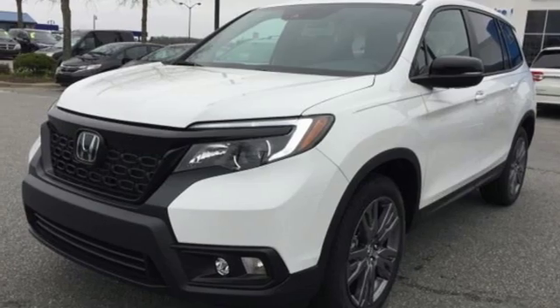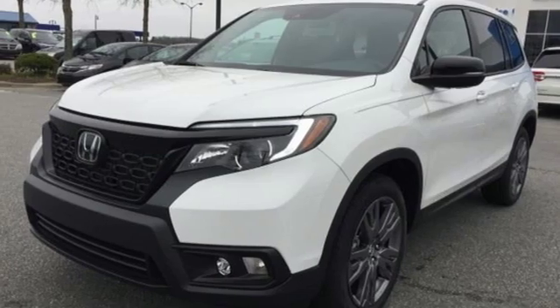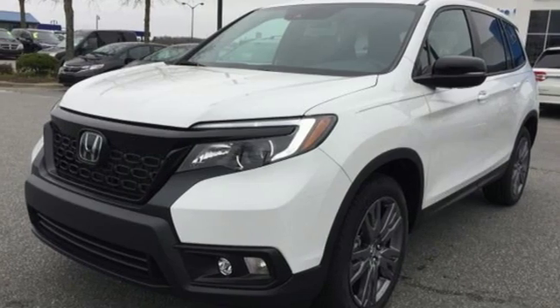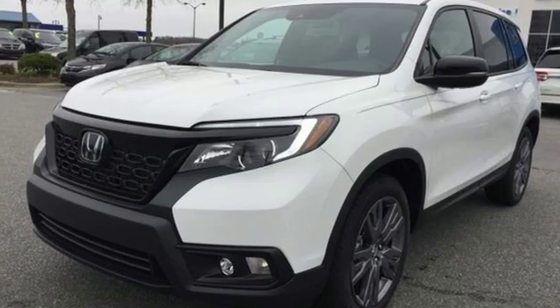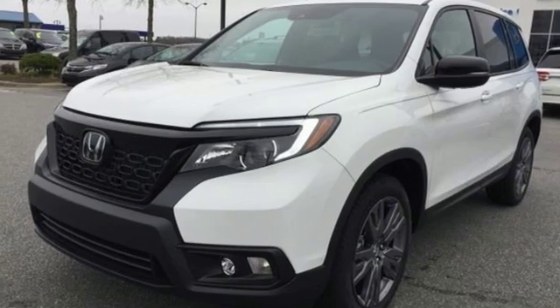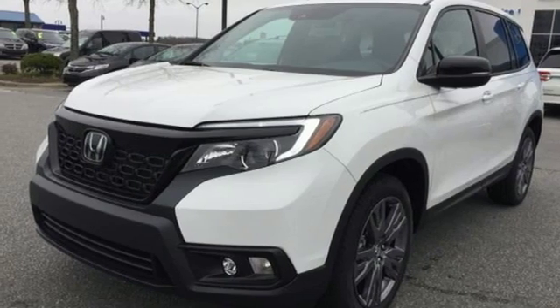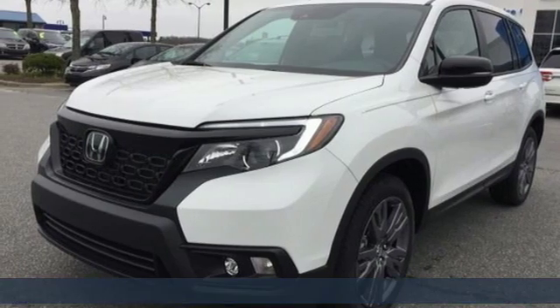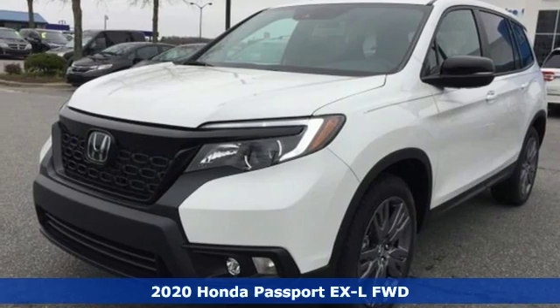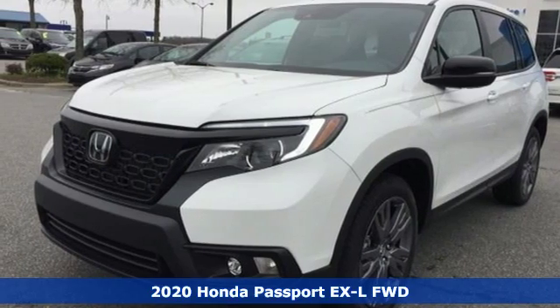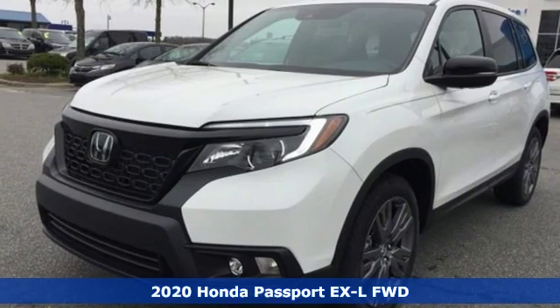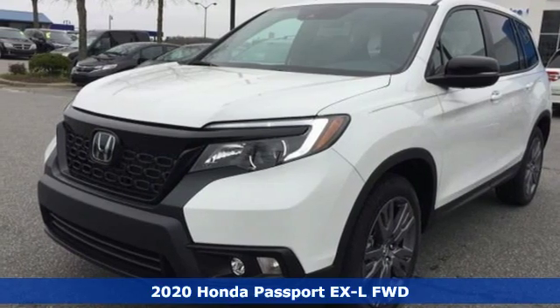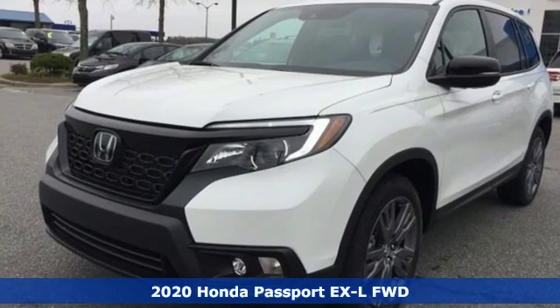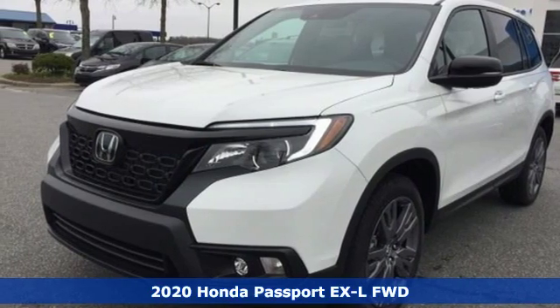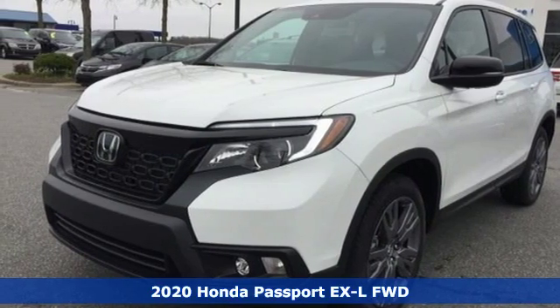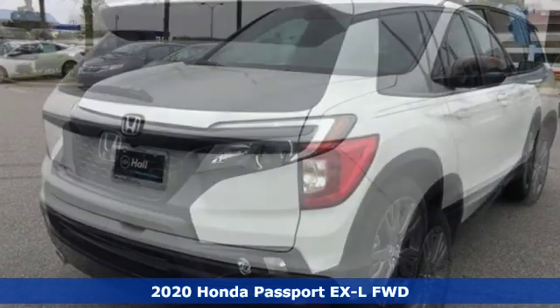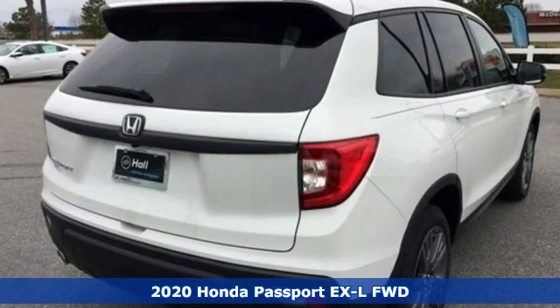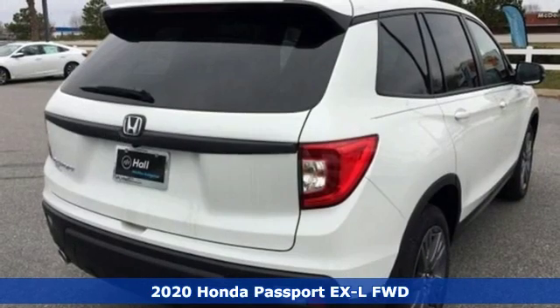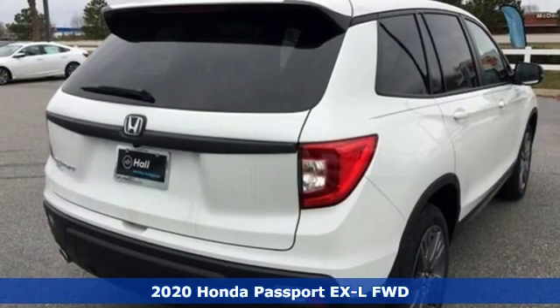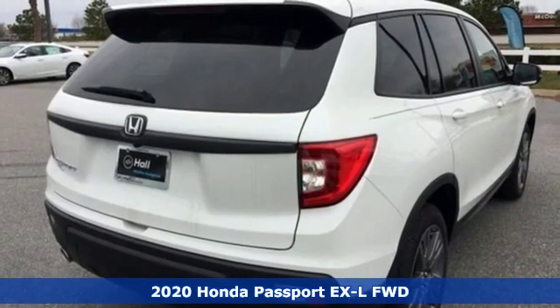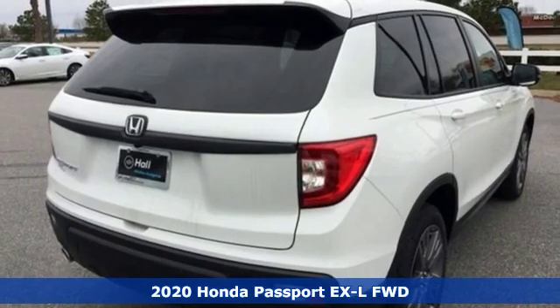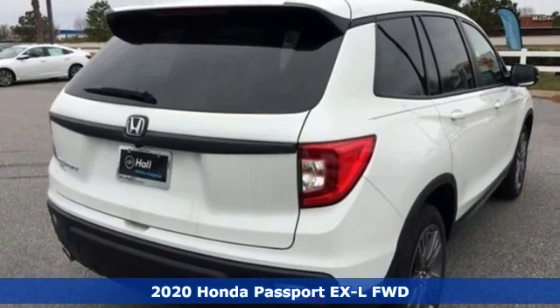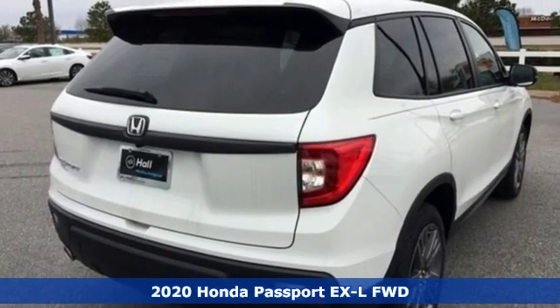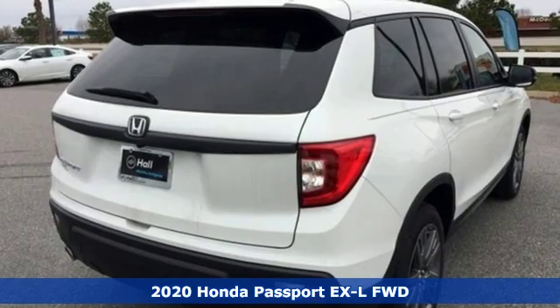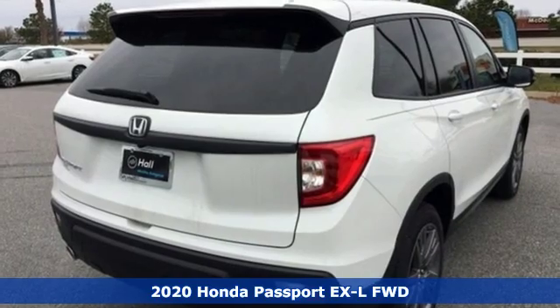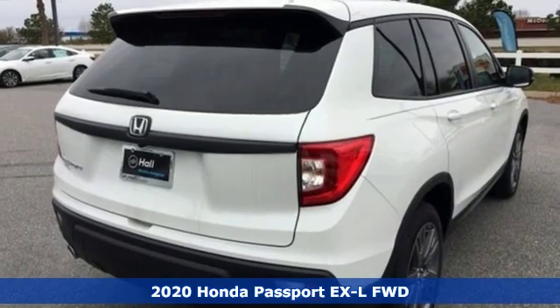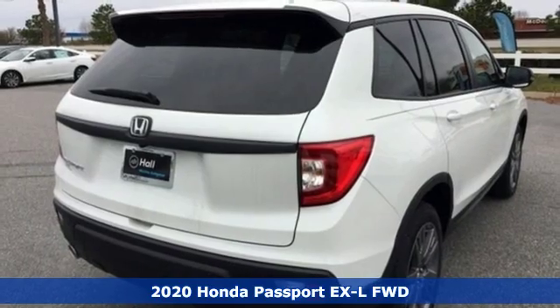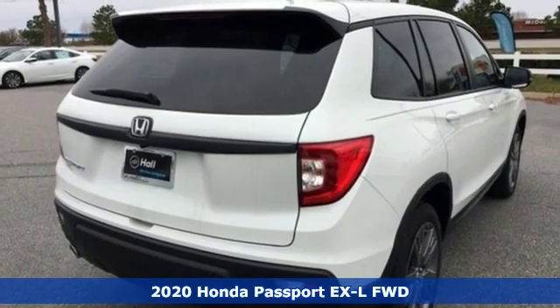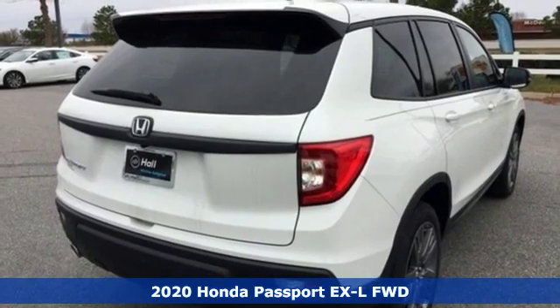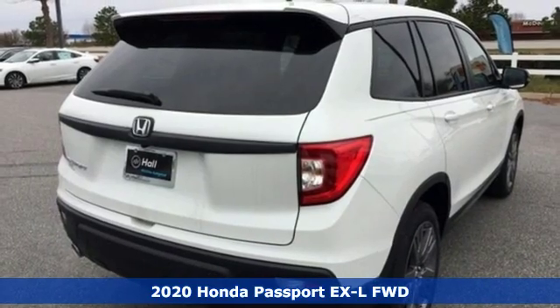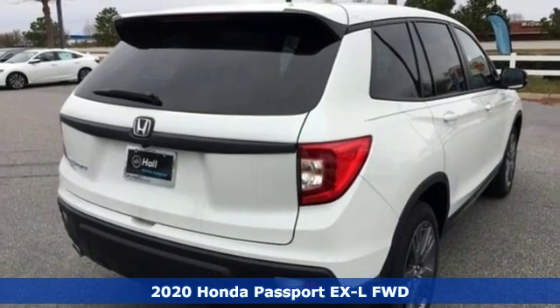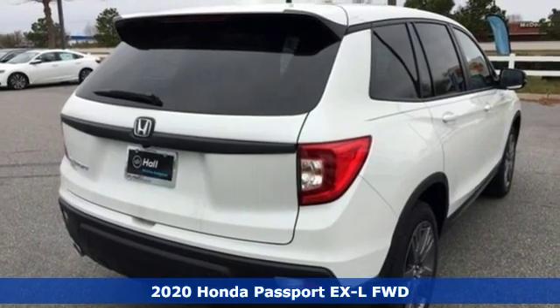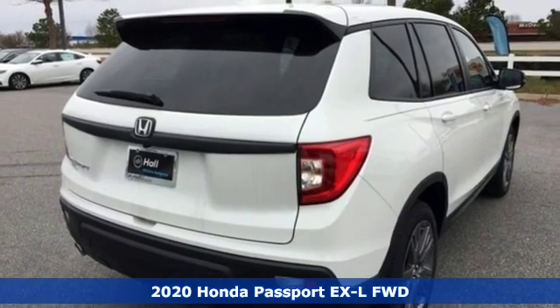Here's a new 2020 Honda Passport. Honda's created some of the most admired vehicles on the planet.